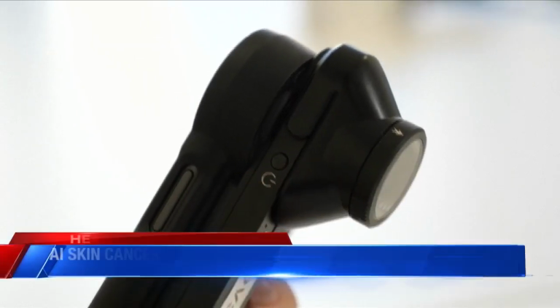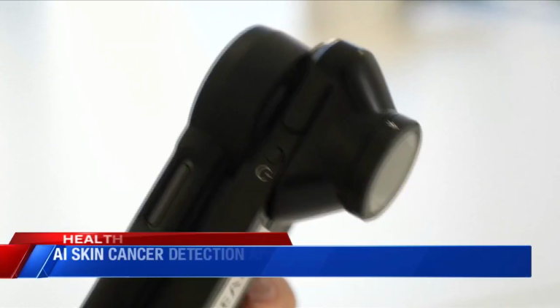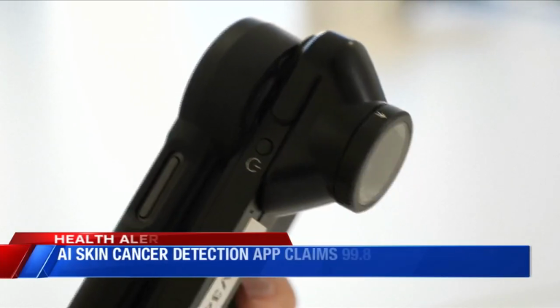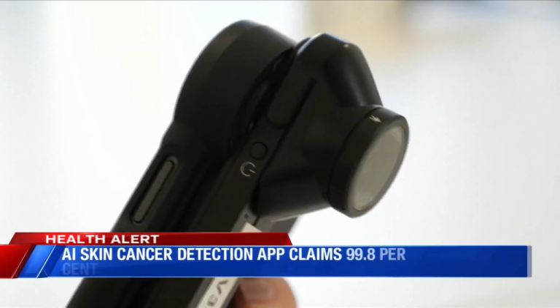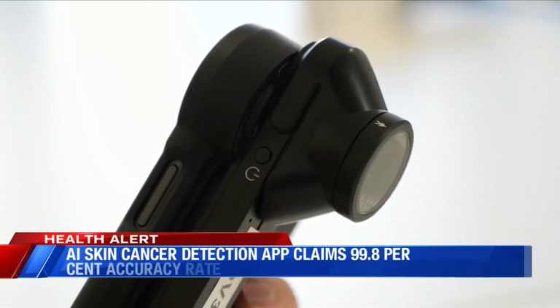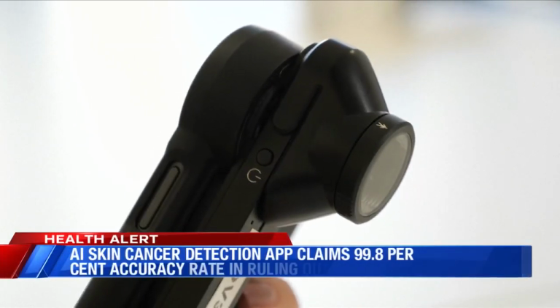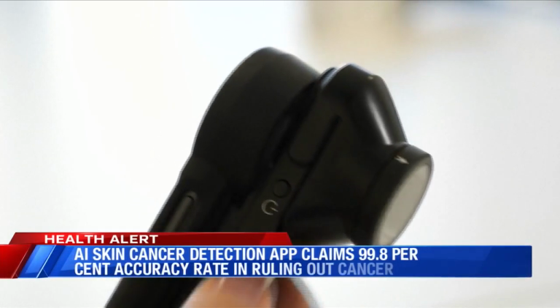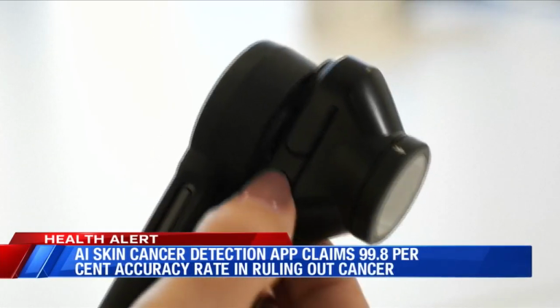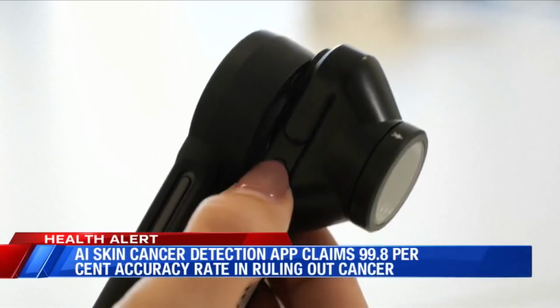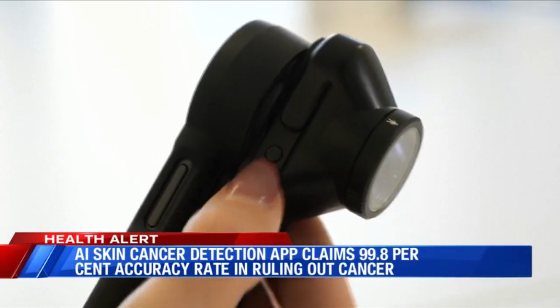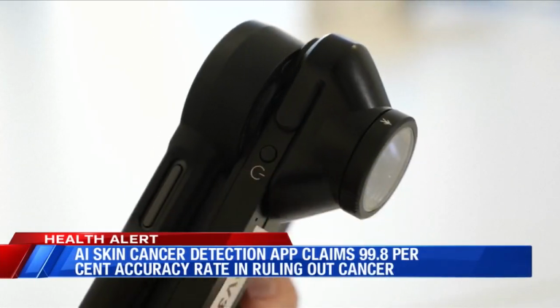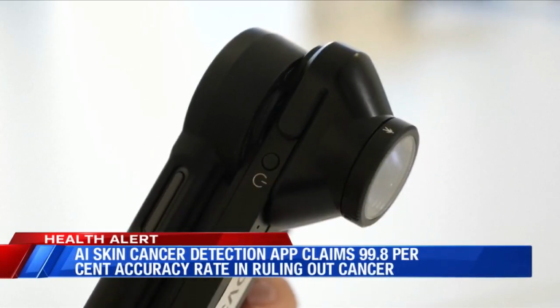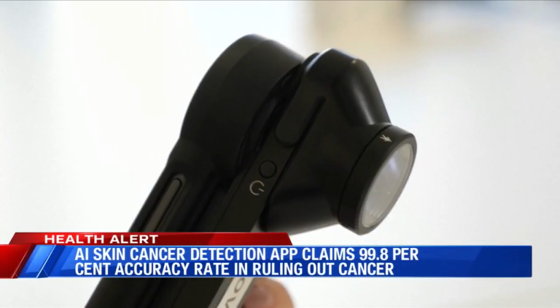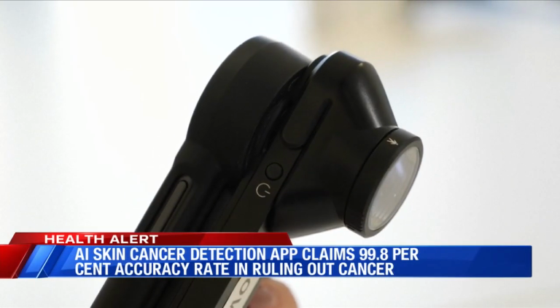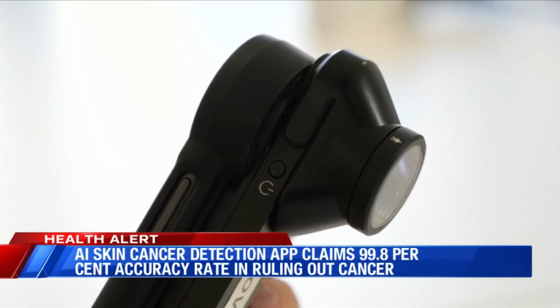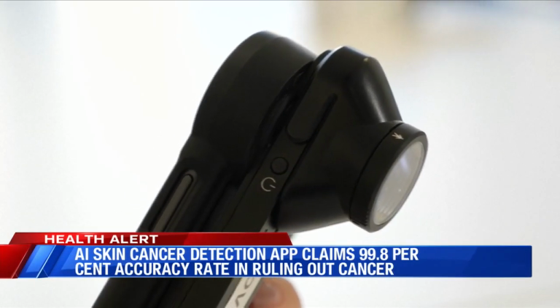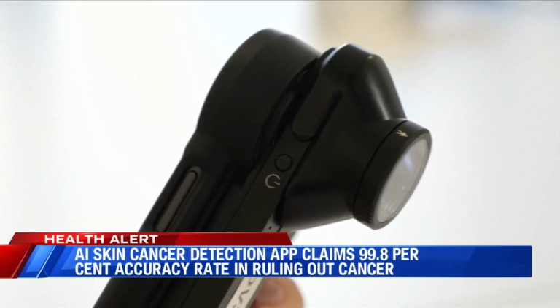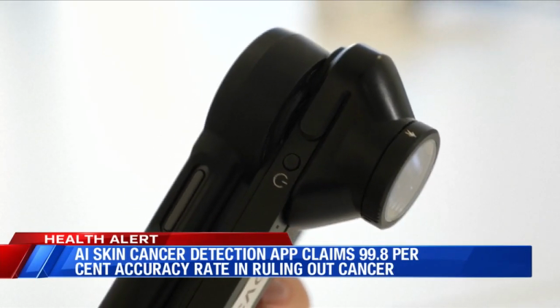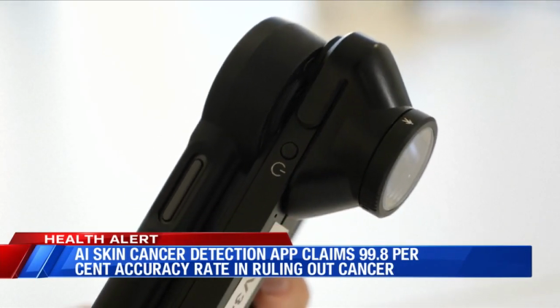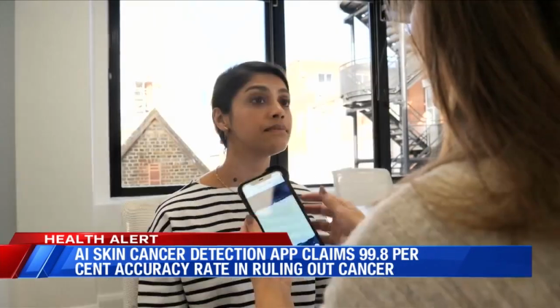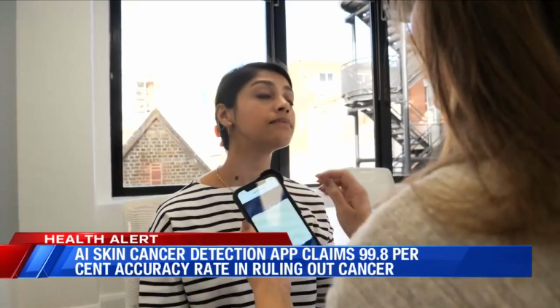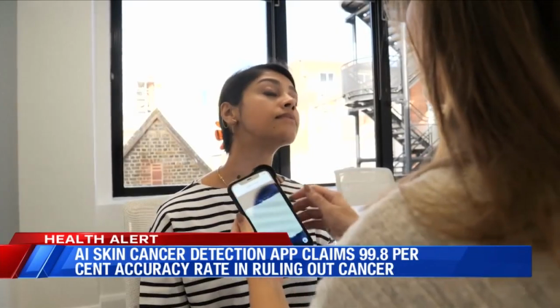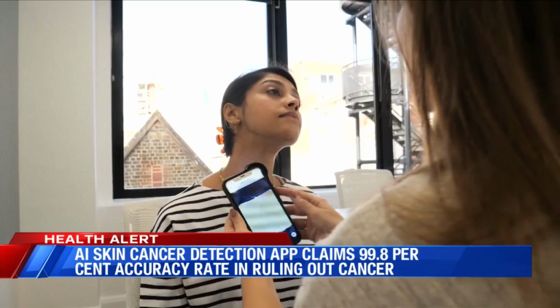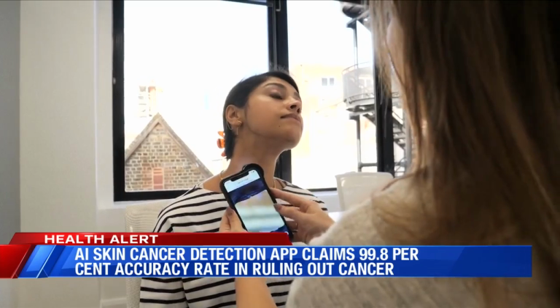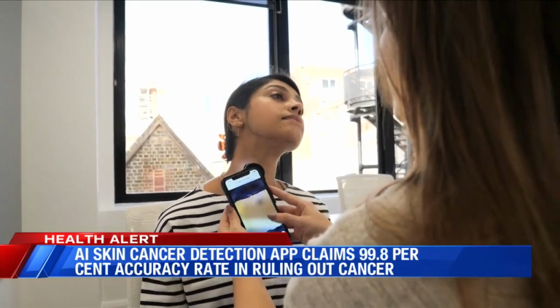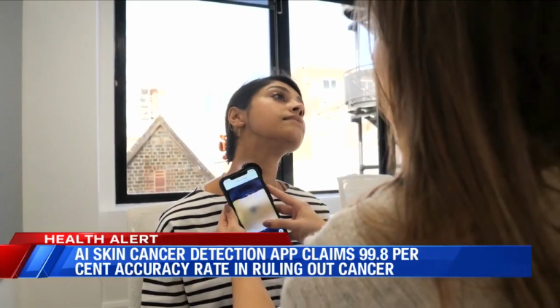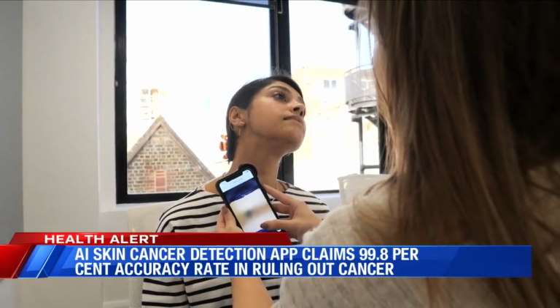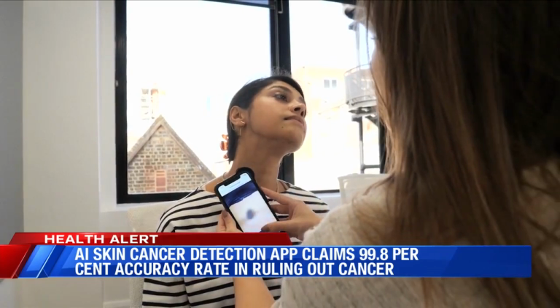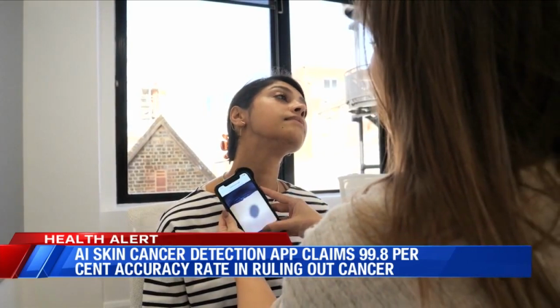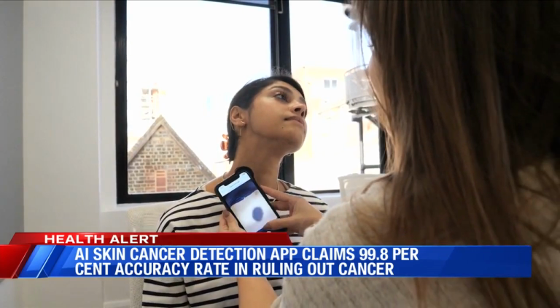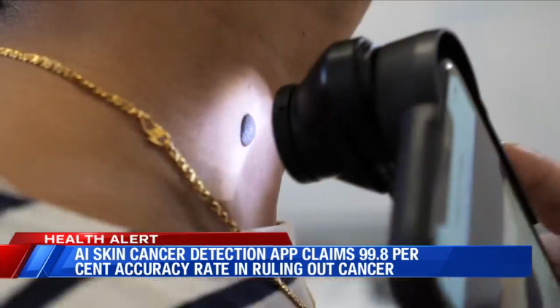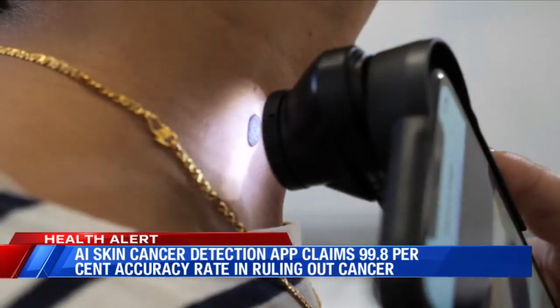According to its creators, Derm AI is more effective than 99% in ruling out cancer.